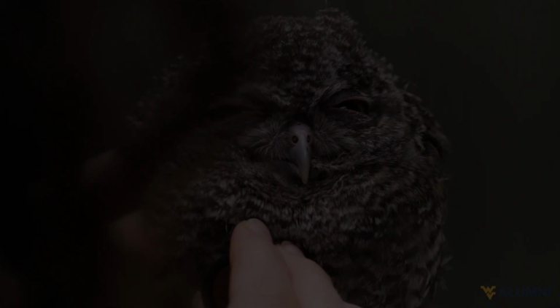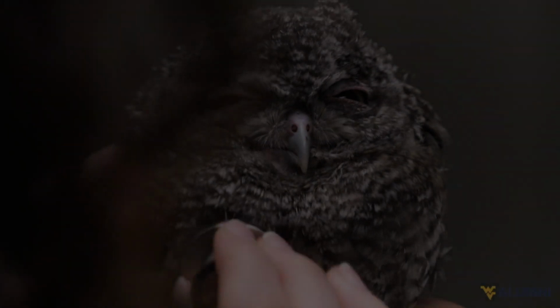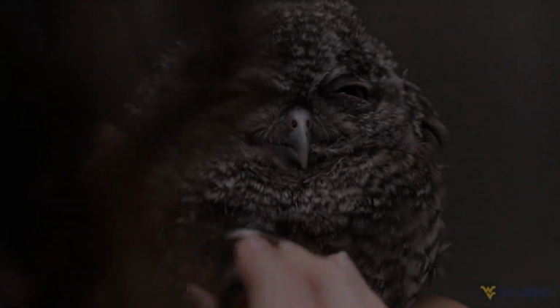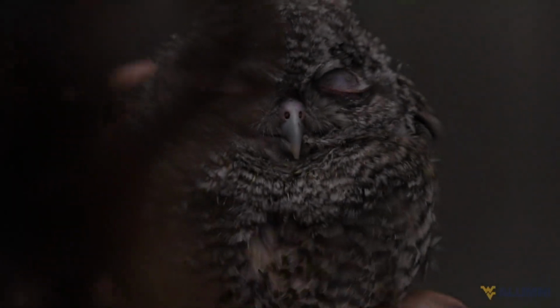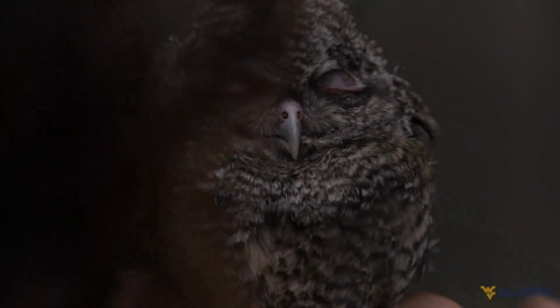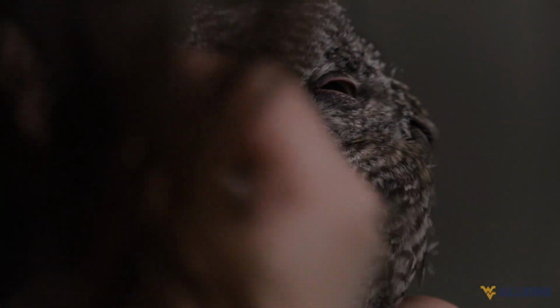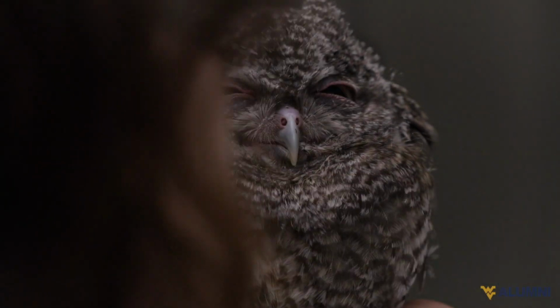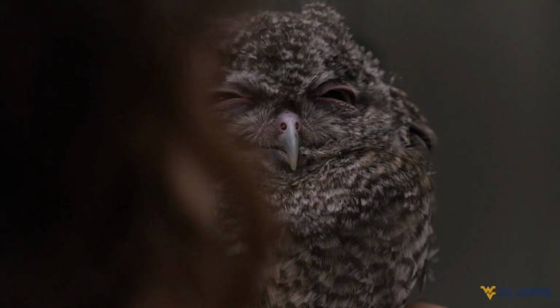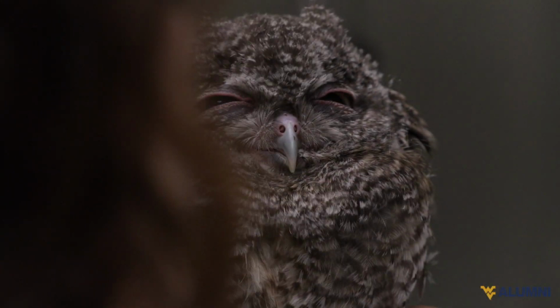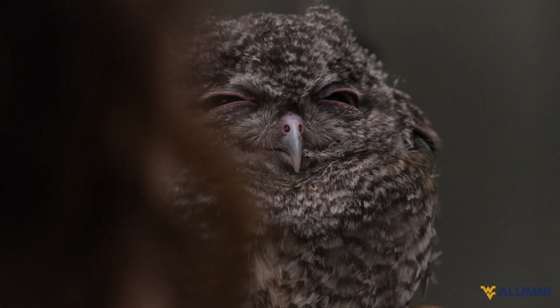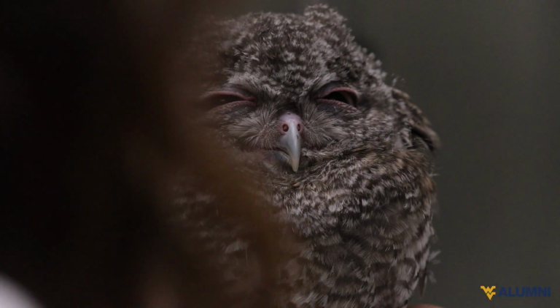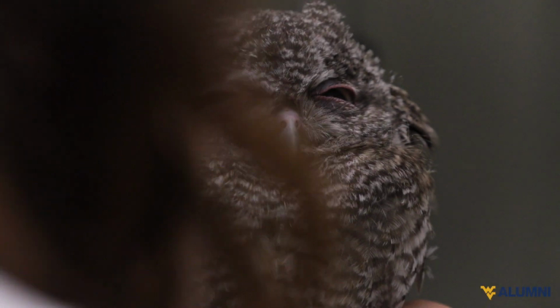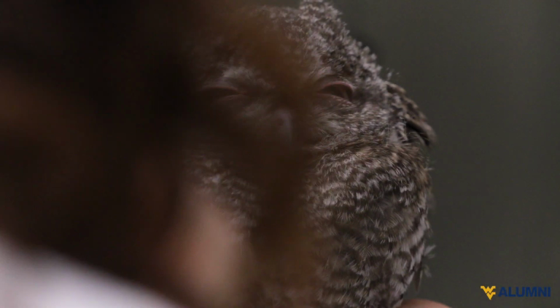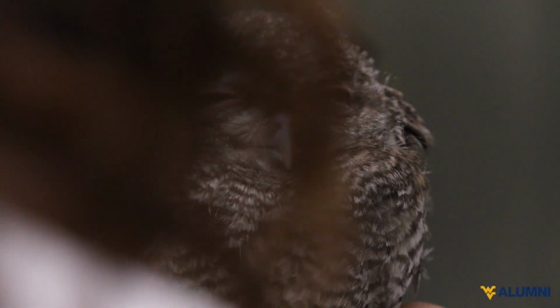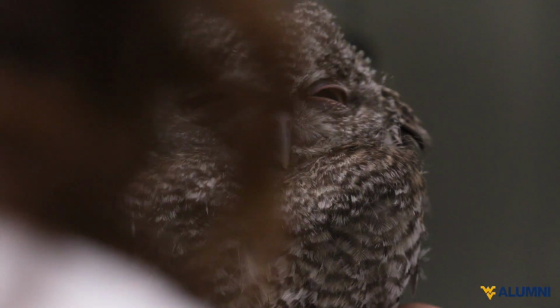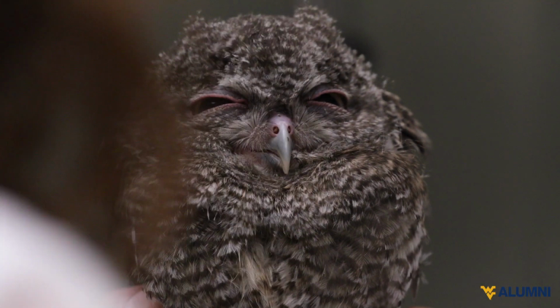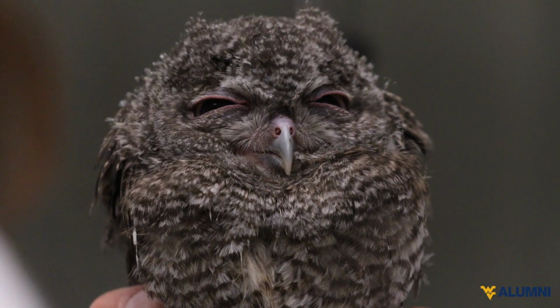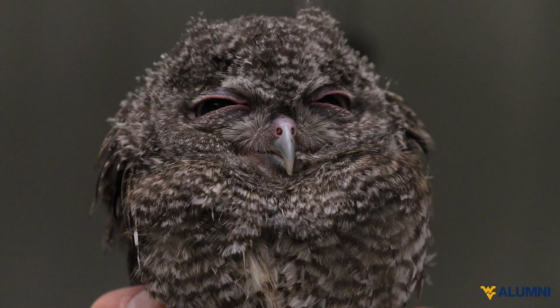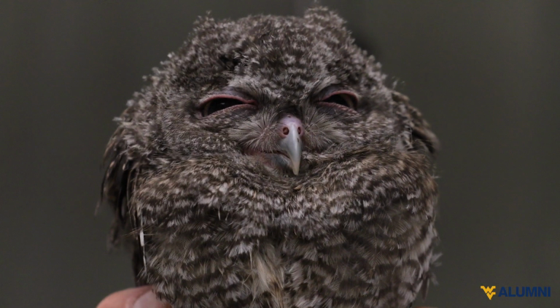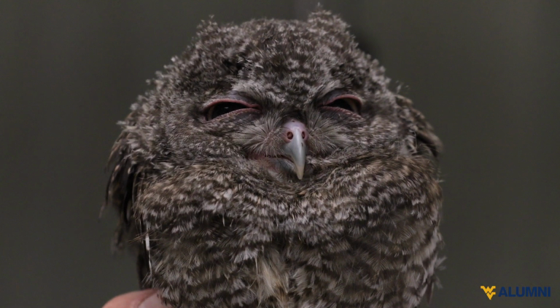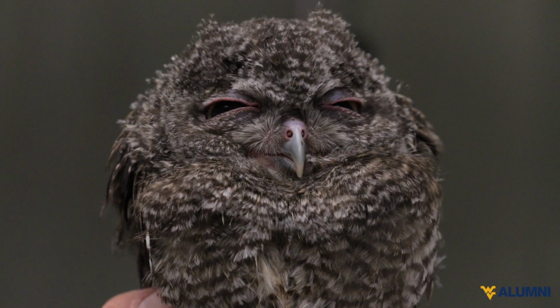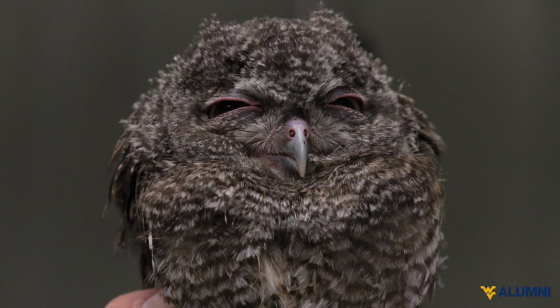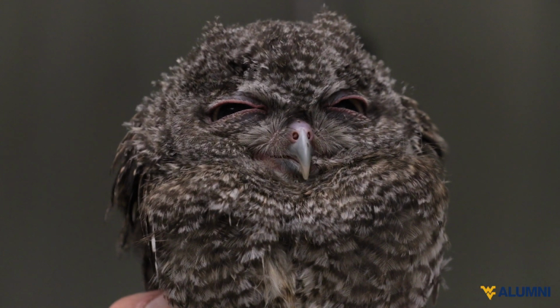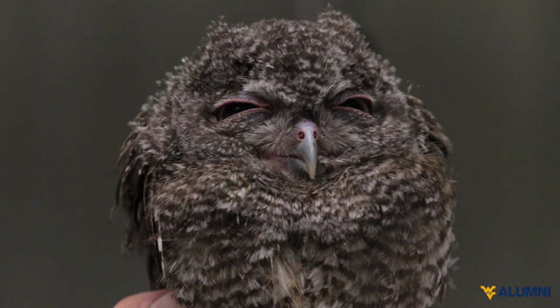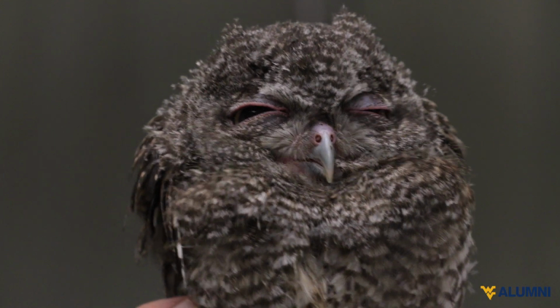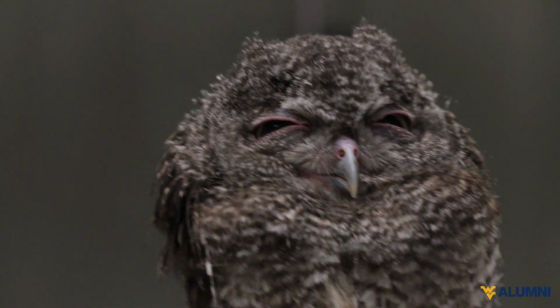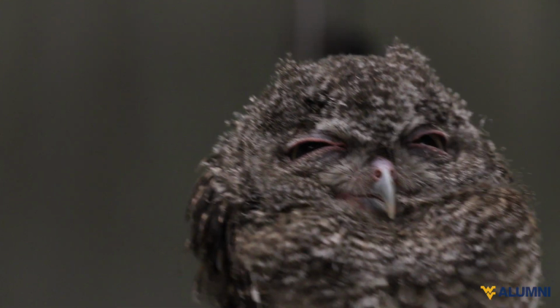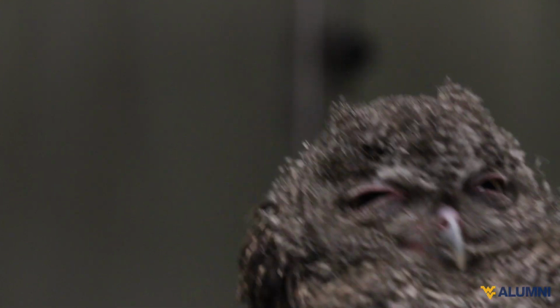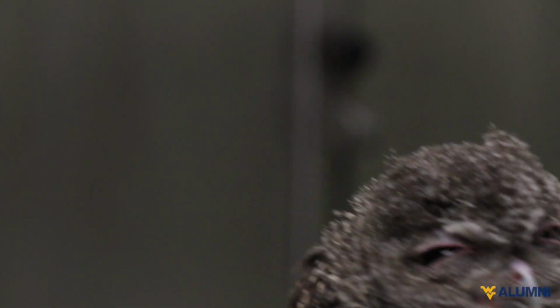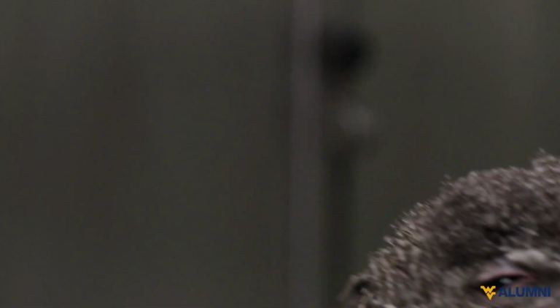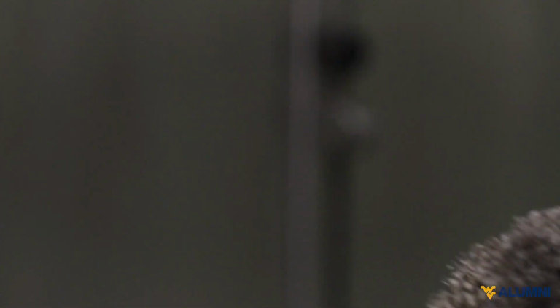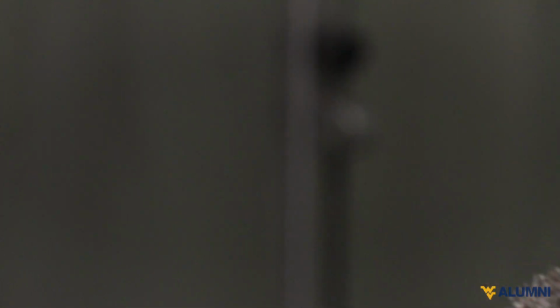Anytime someone finds an injured bird in the area, they can bring it in 24-7 to the hospital.